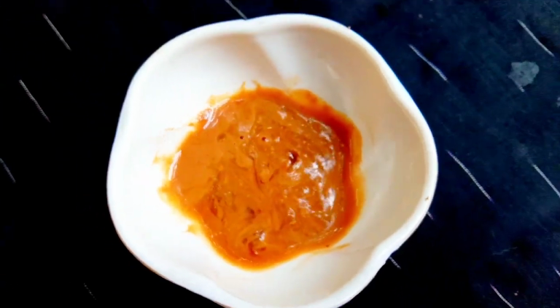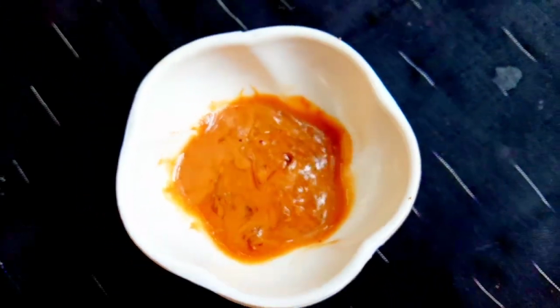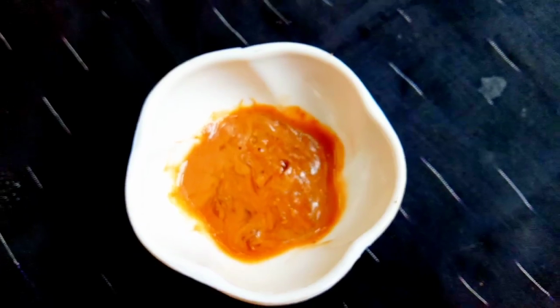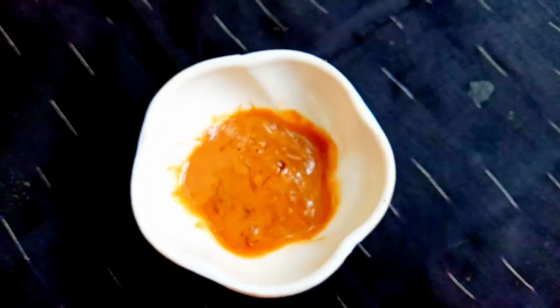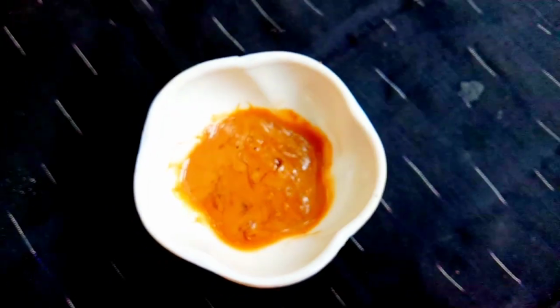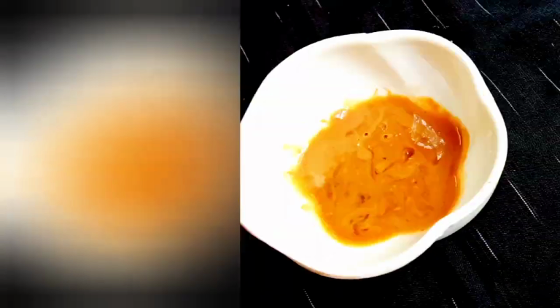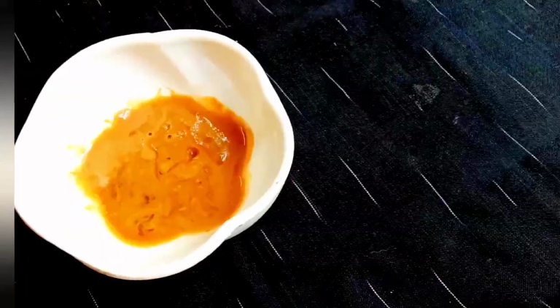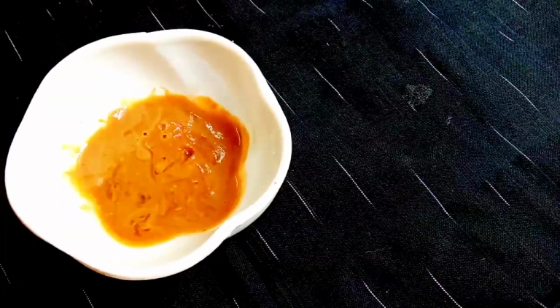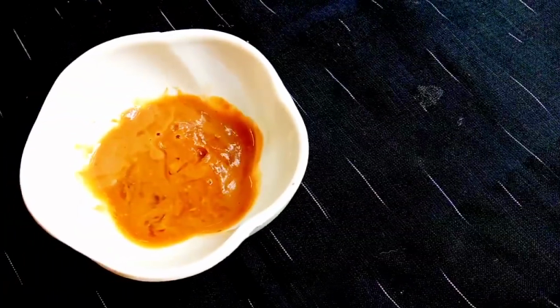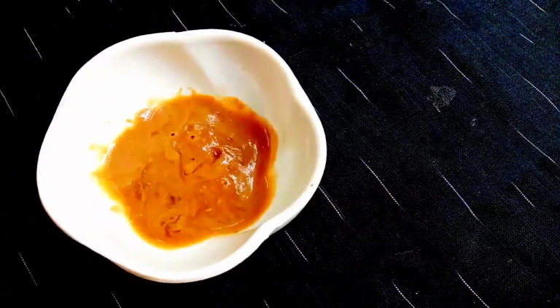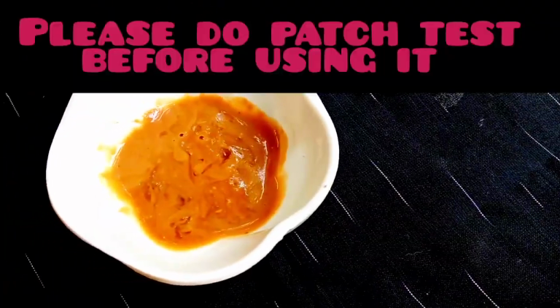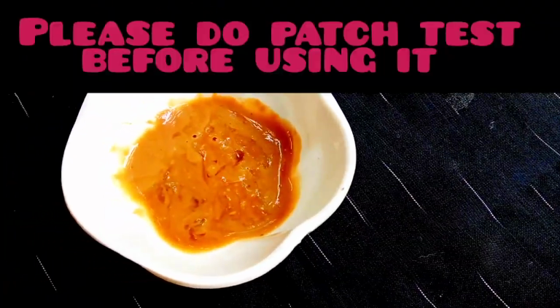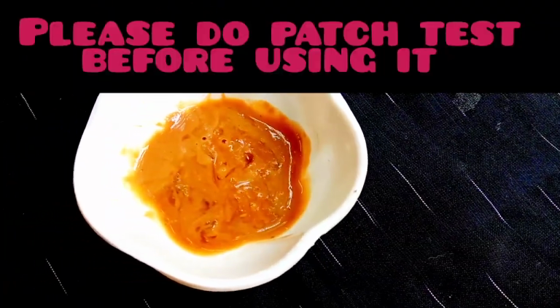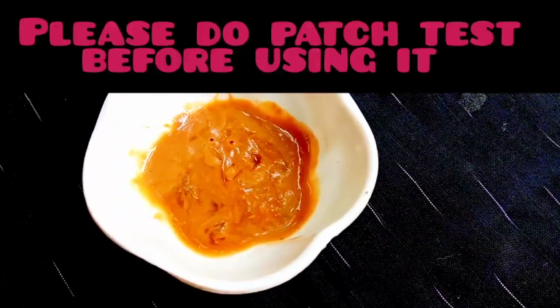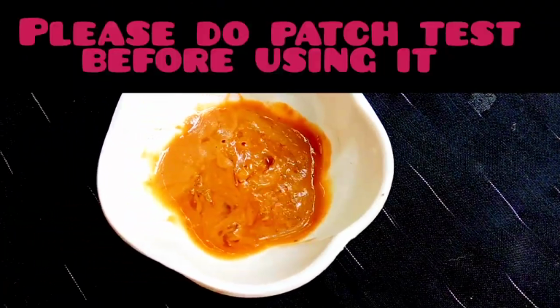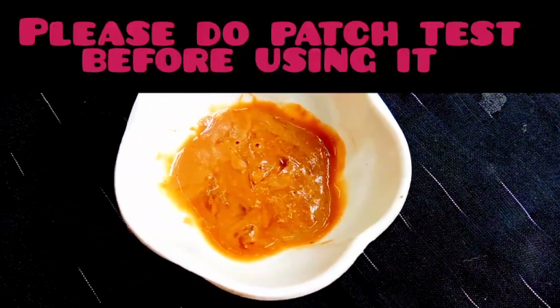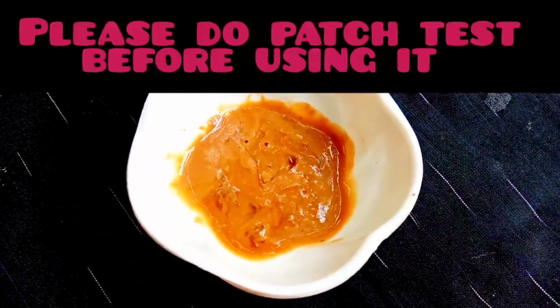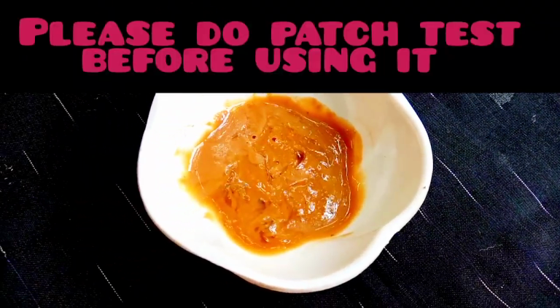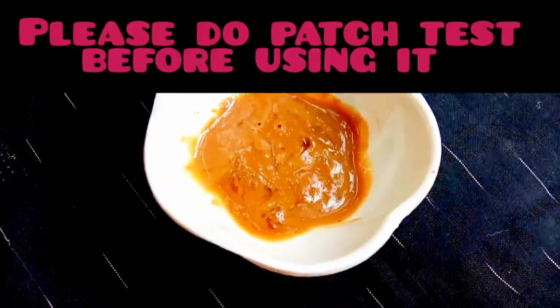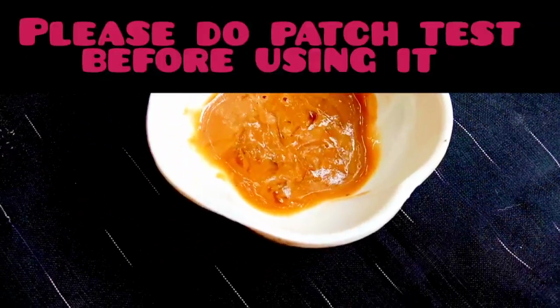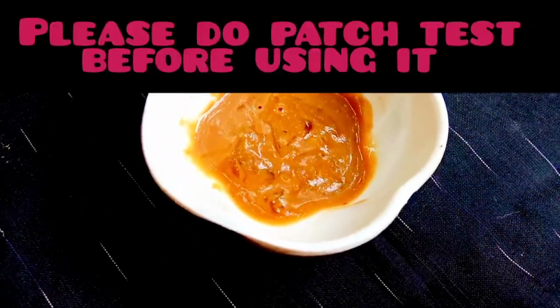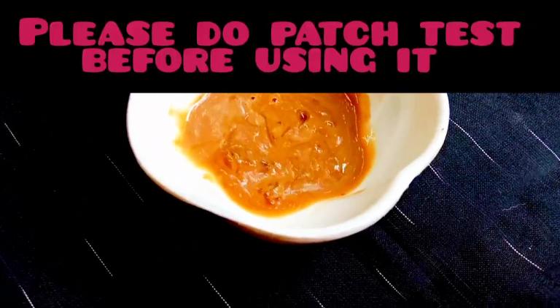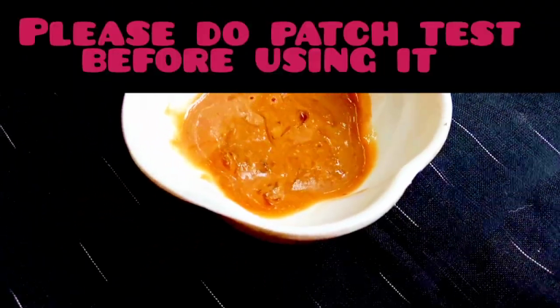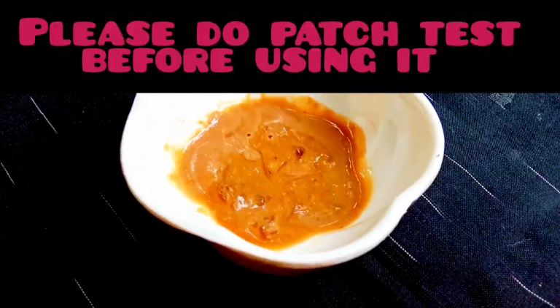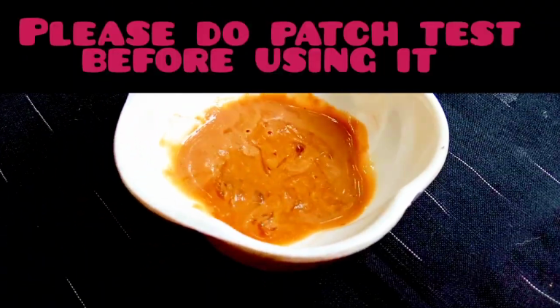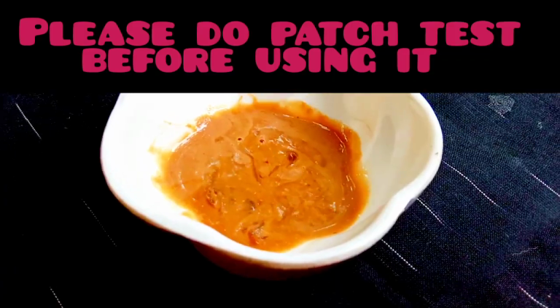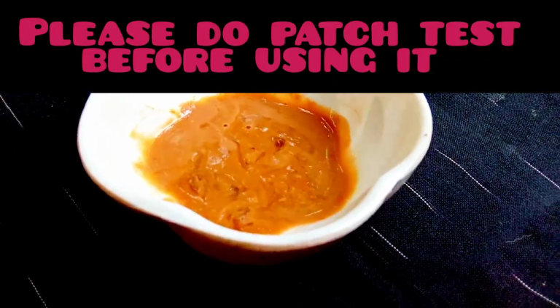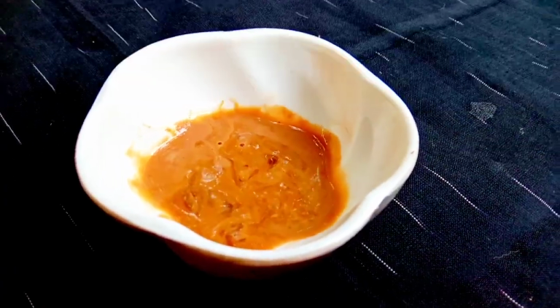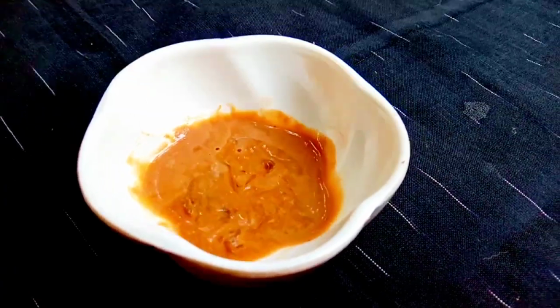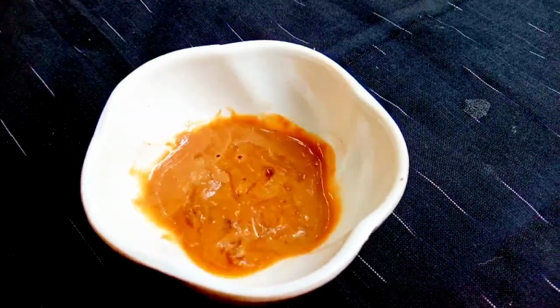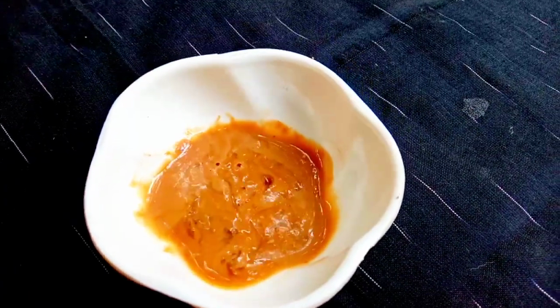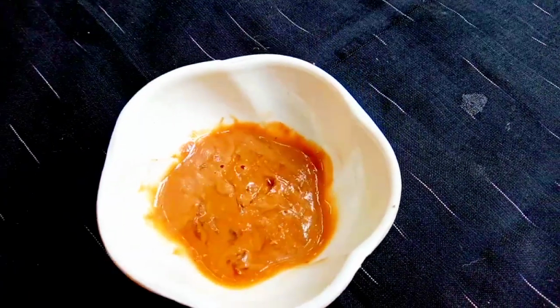As you know, if you have over-sensitive skin, please don't use this cream. Then you can apply this cream.